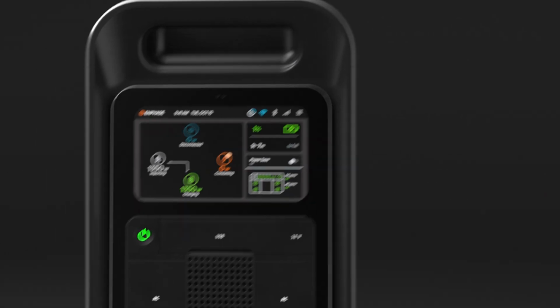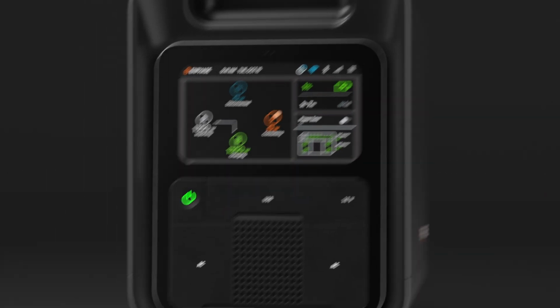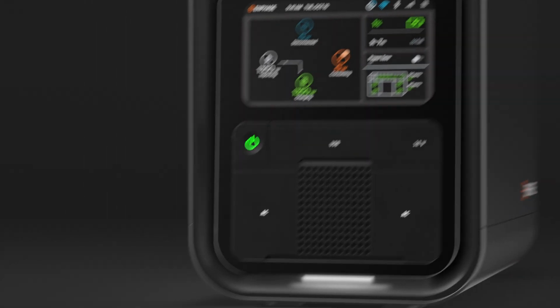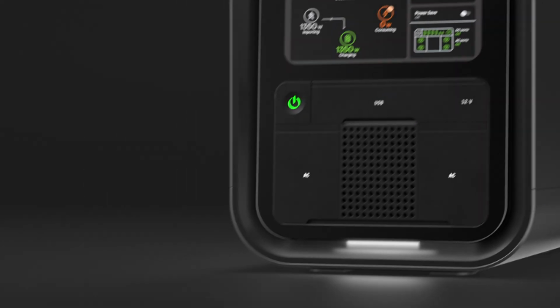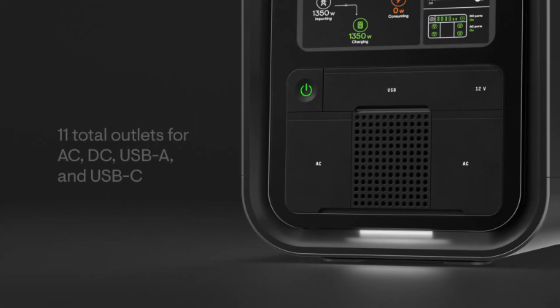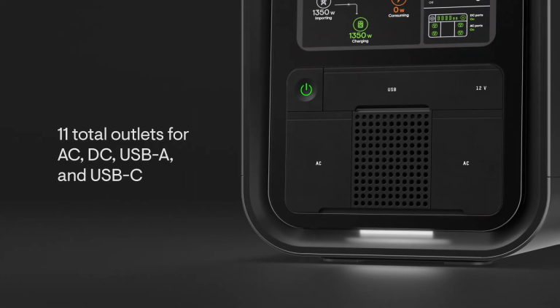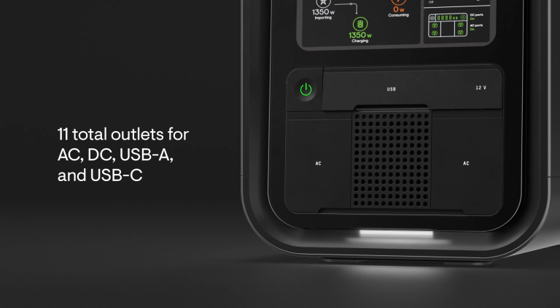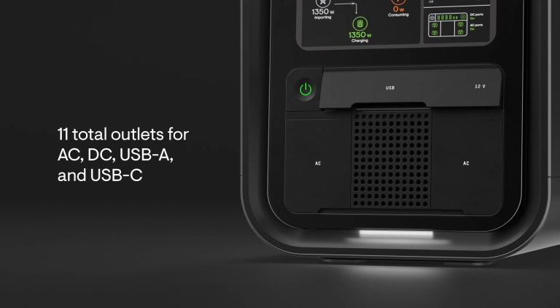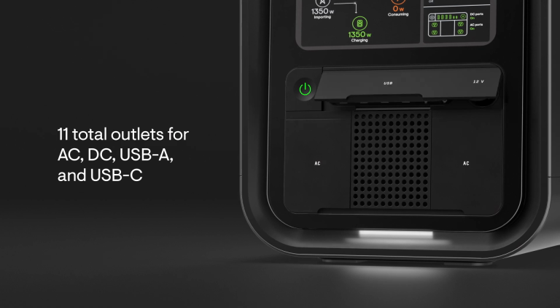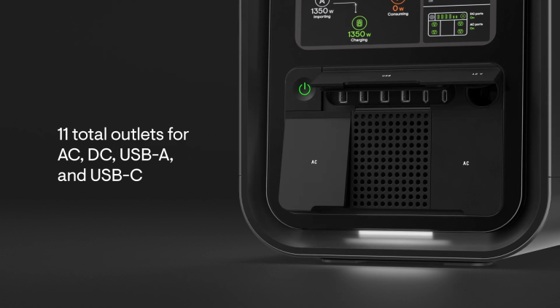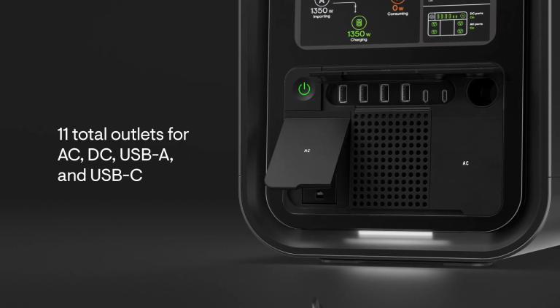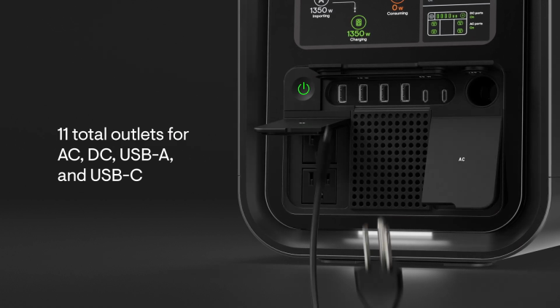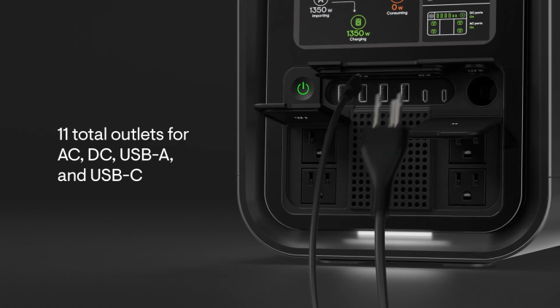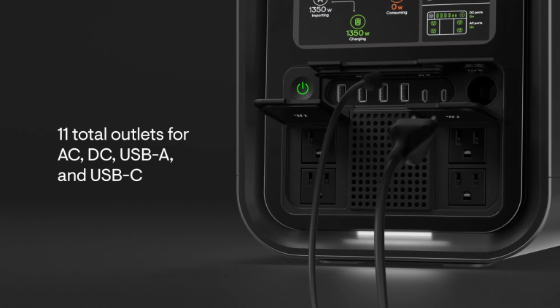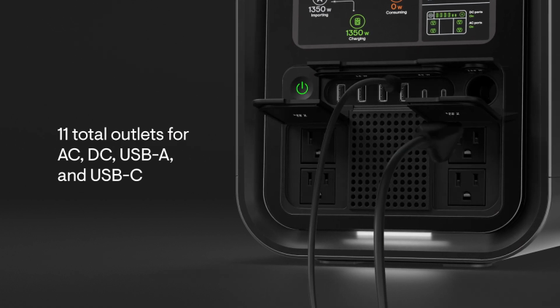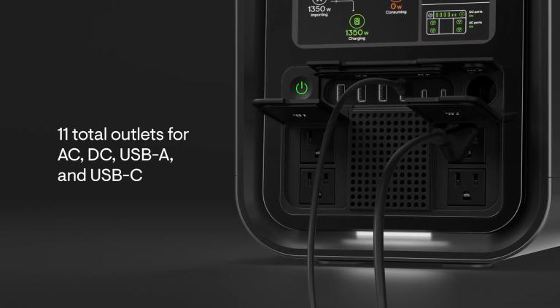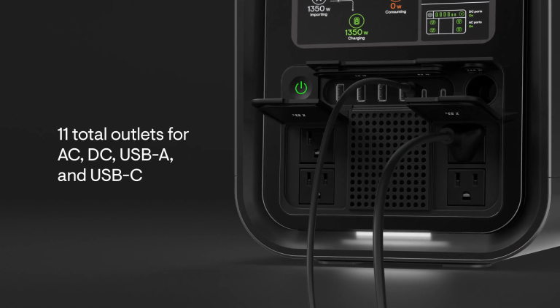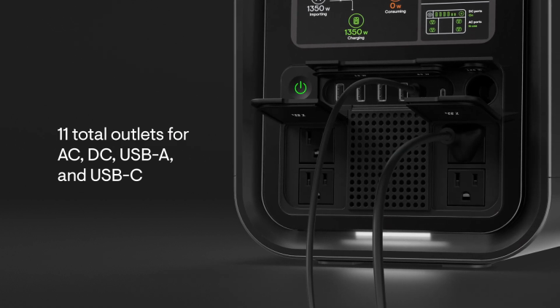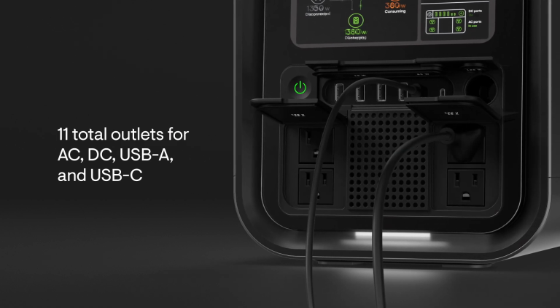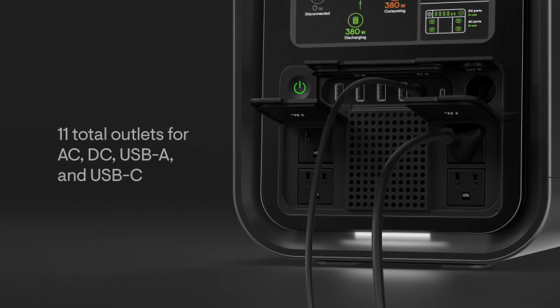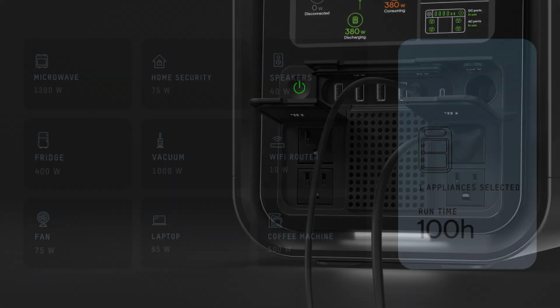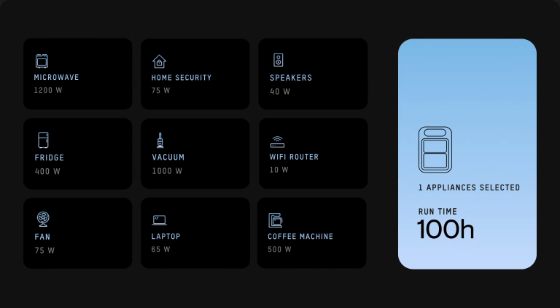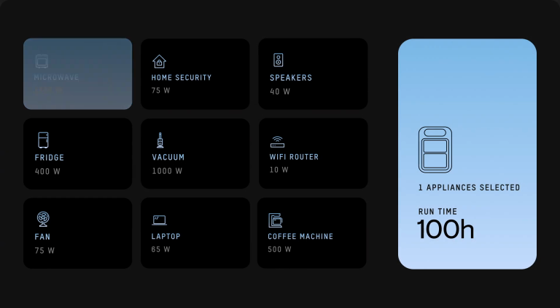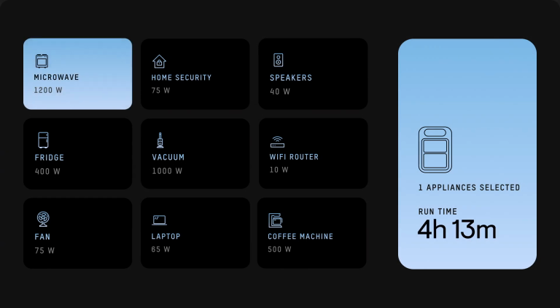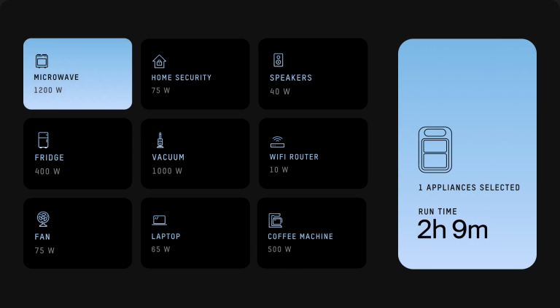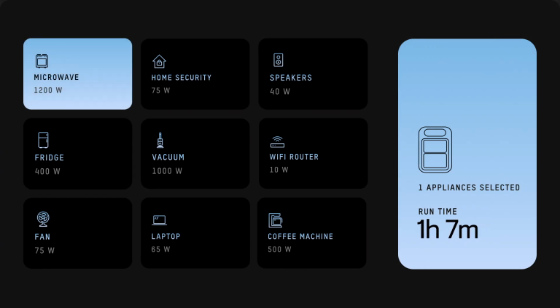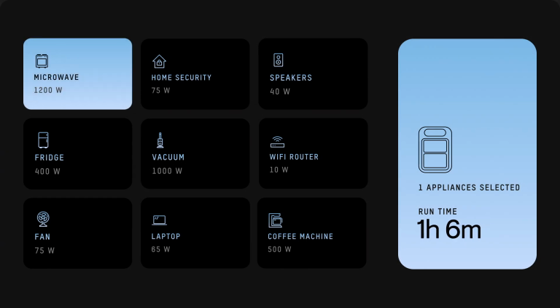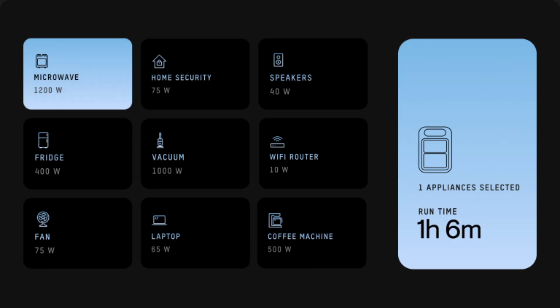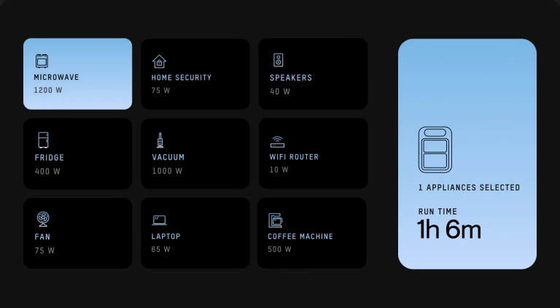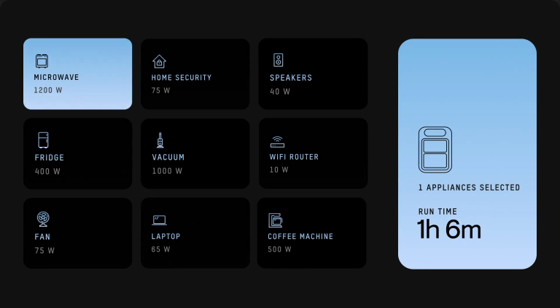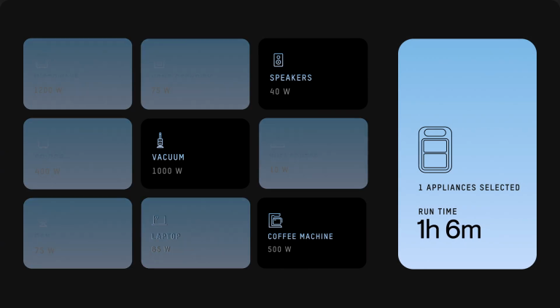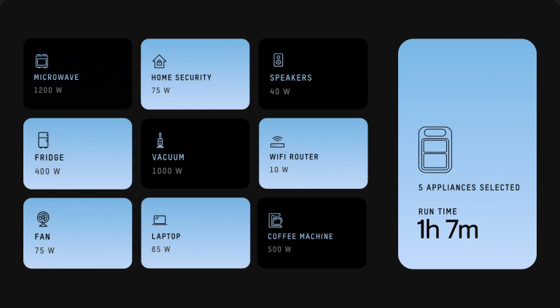Connect up to 11 devices at once, from large appliances to small electronics.